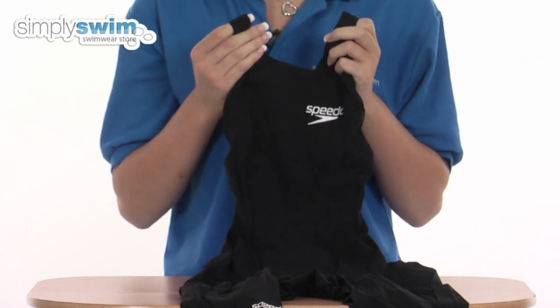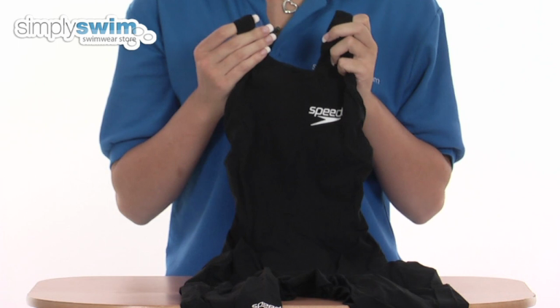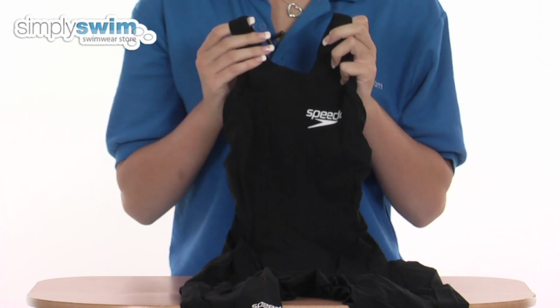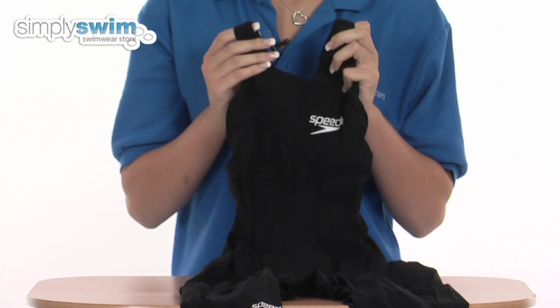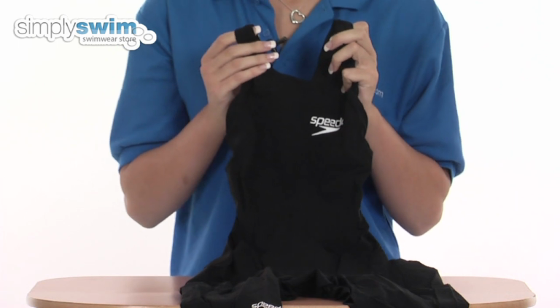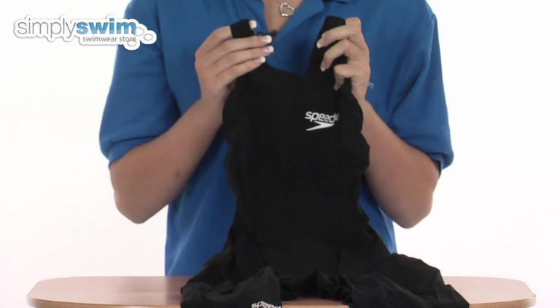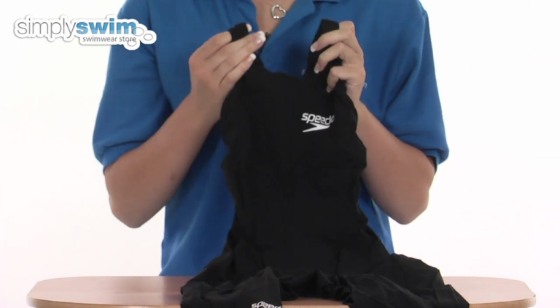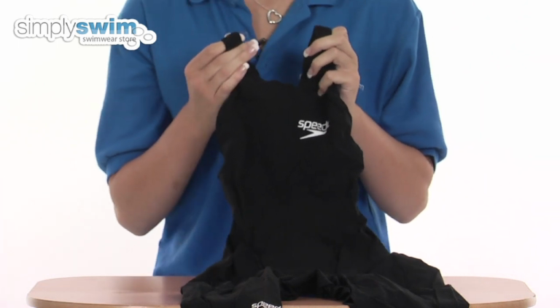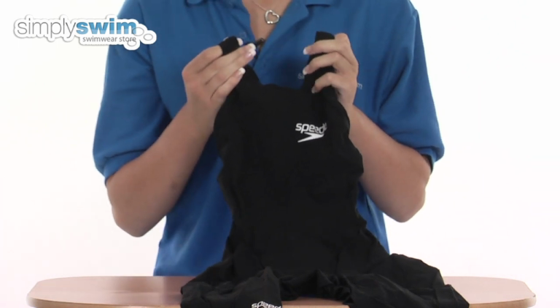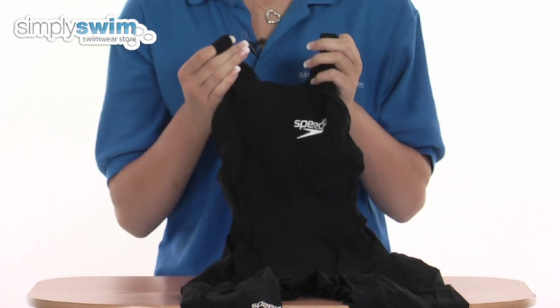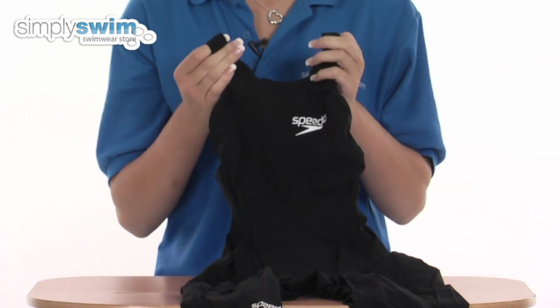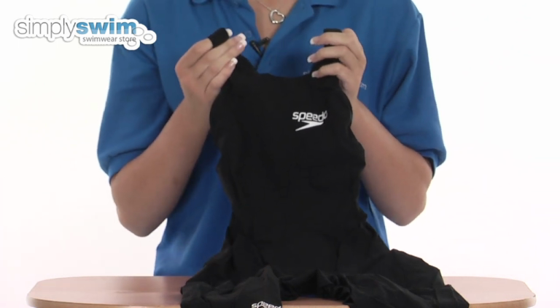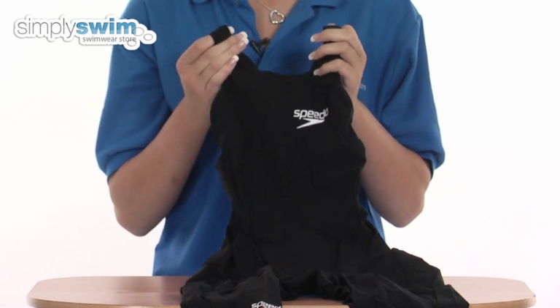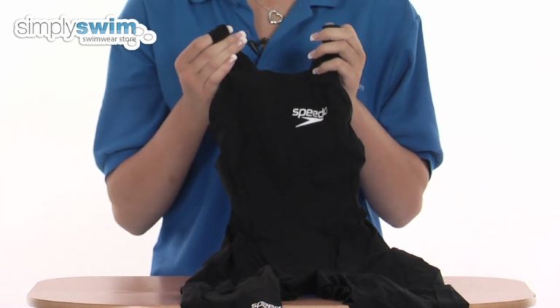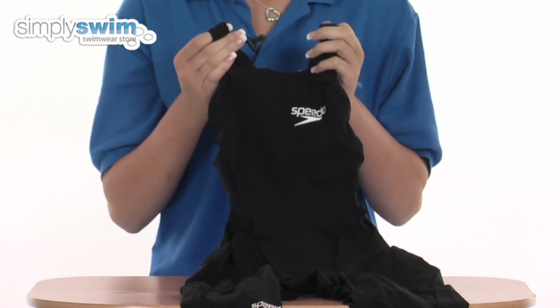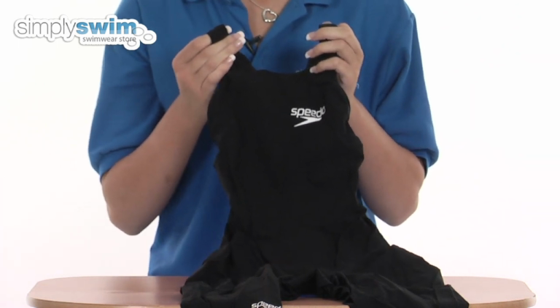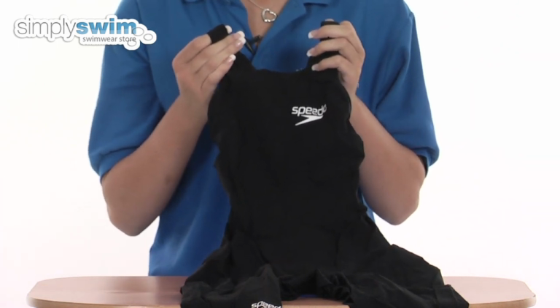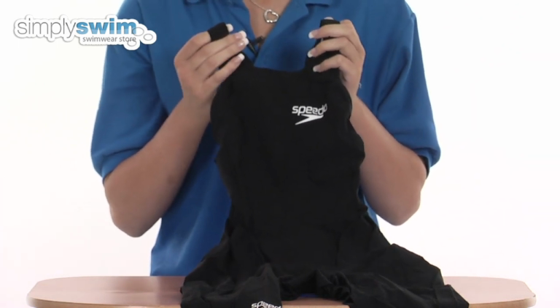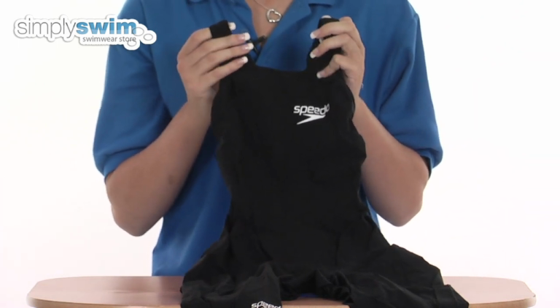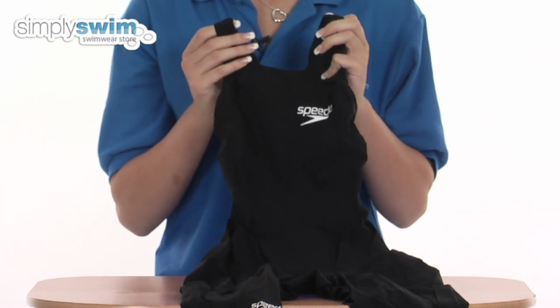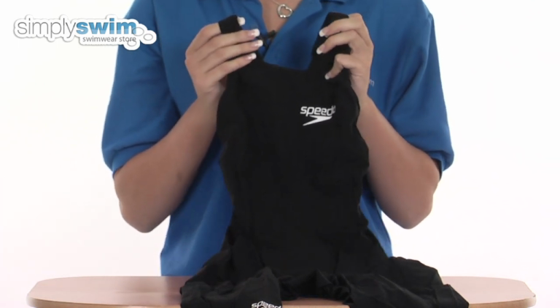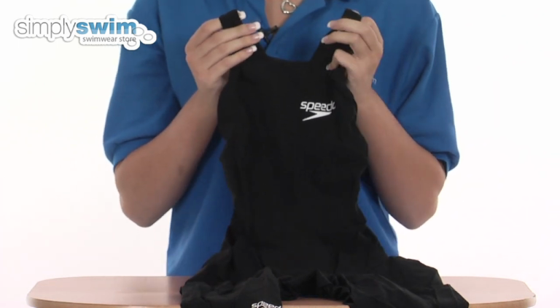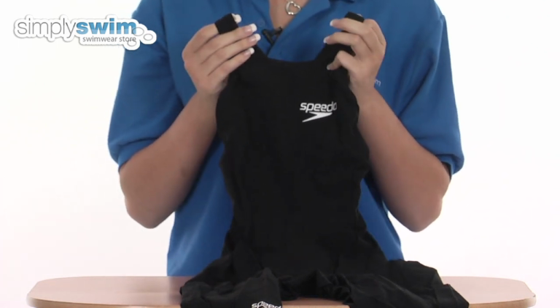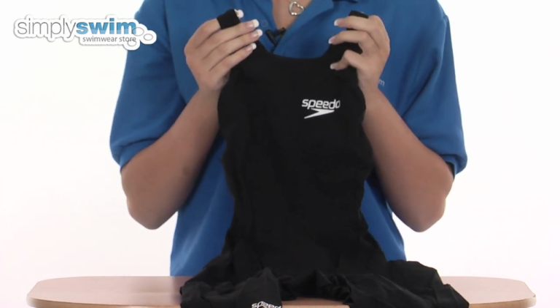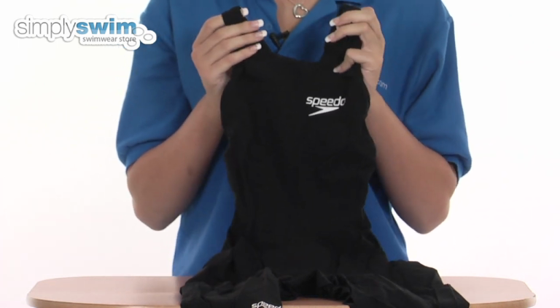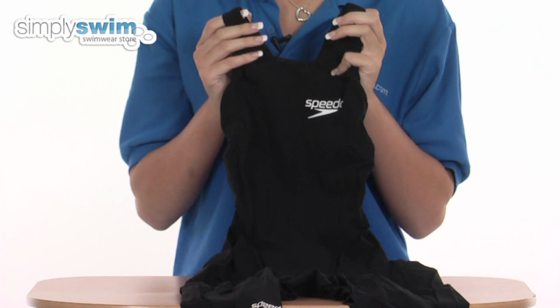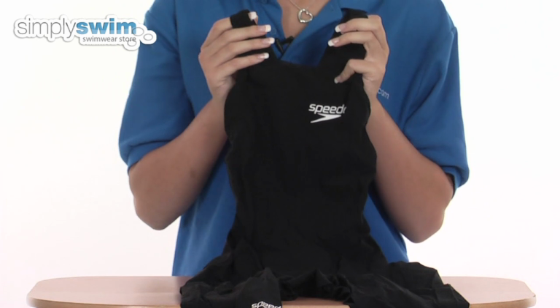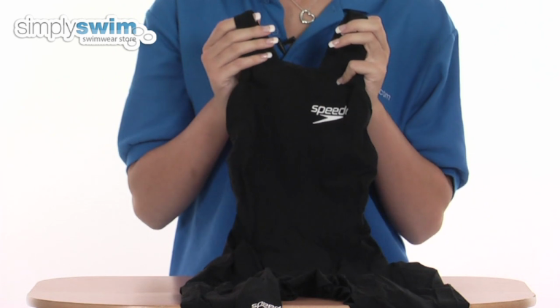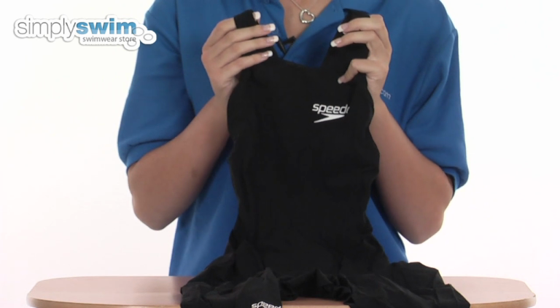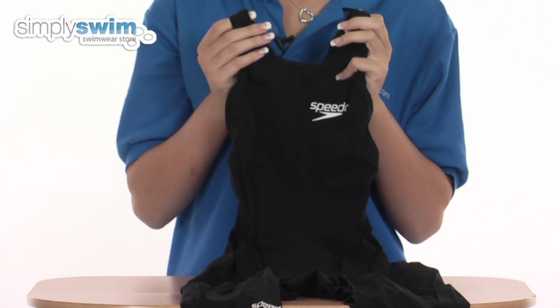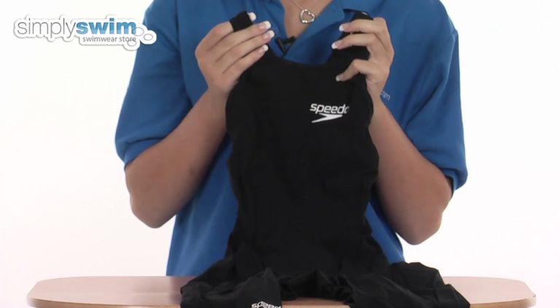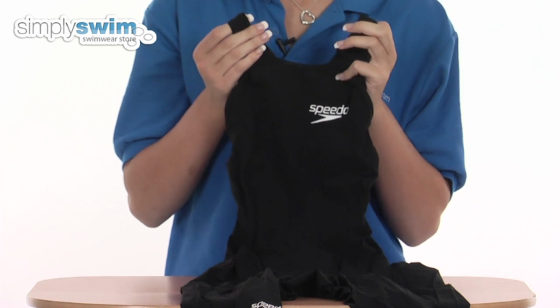This costume has a hydroform compression system which reduces your skin's vibration and improves circulation around the body.